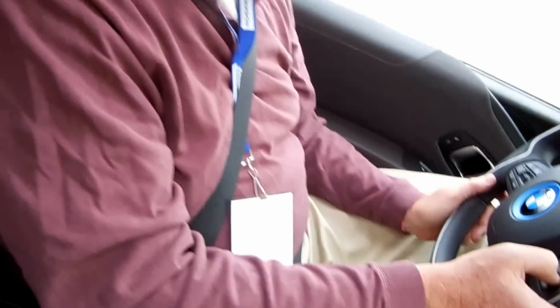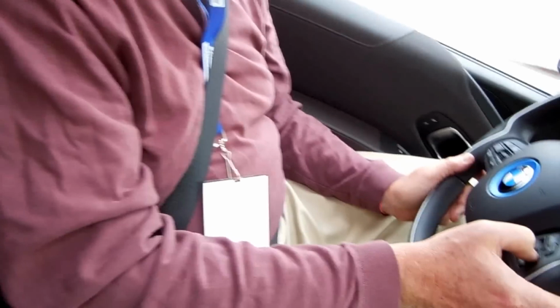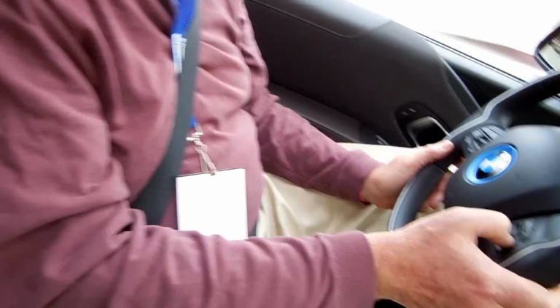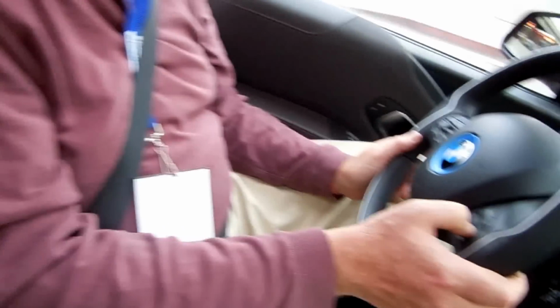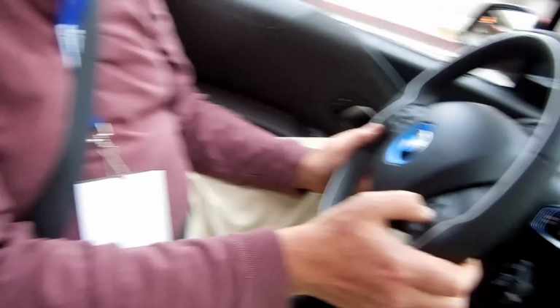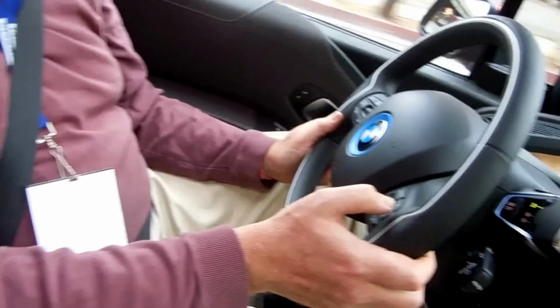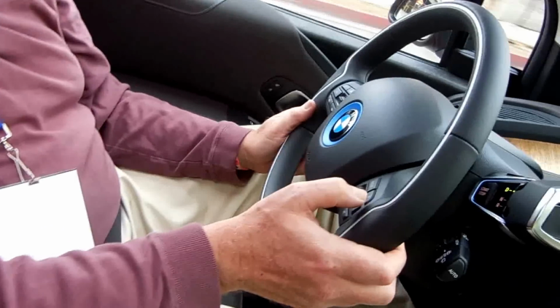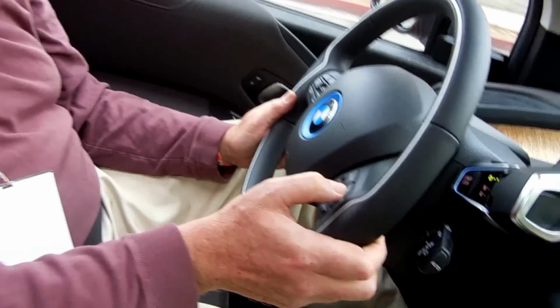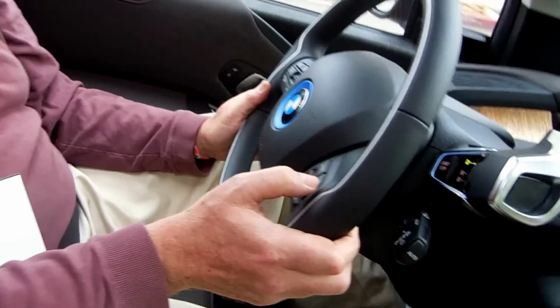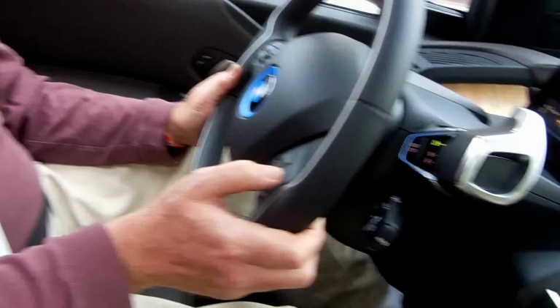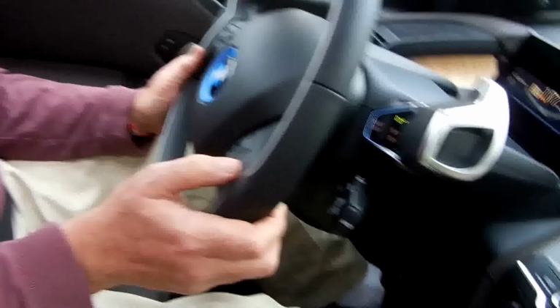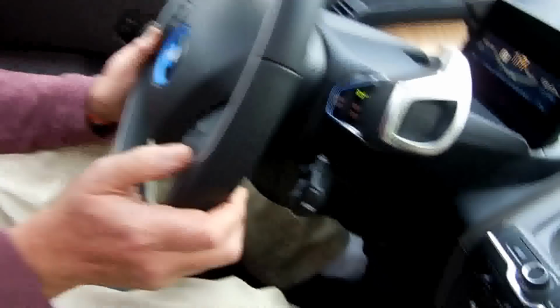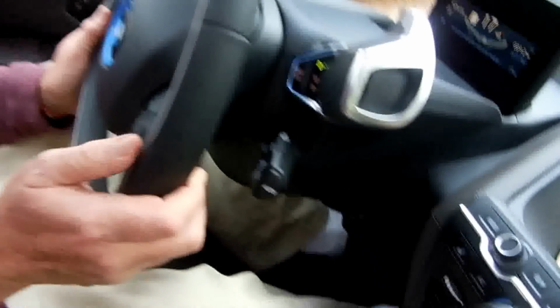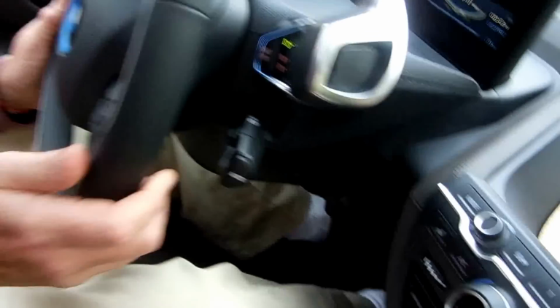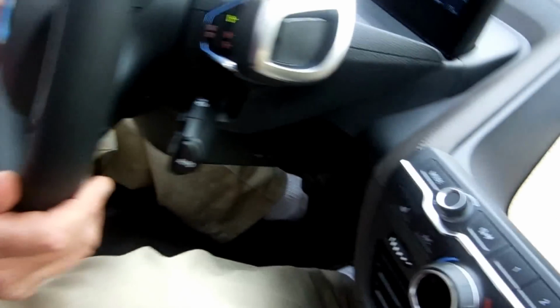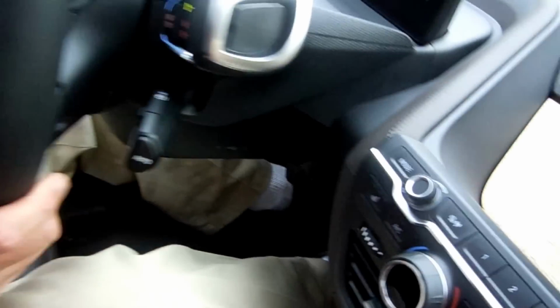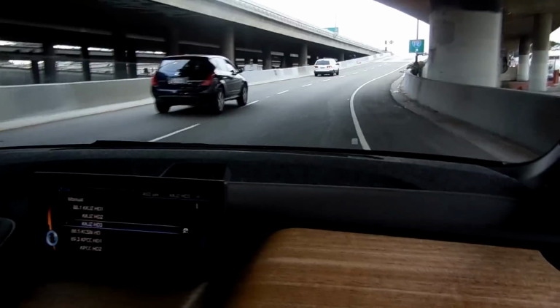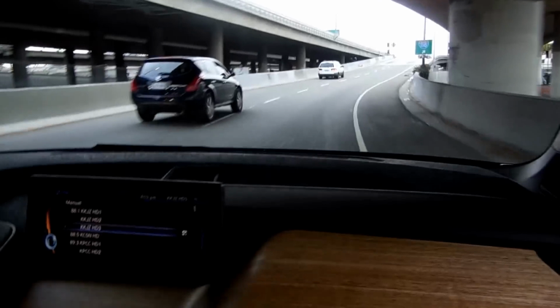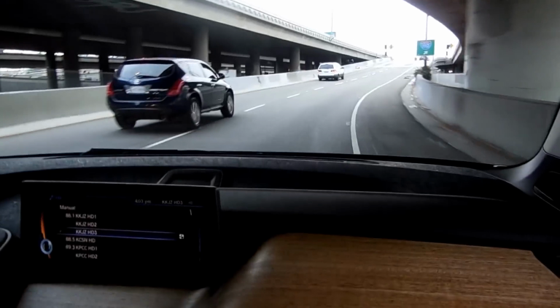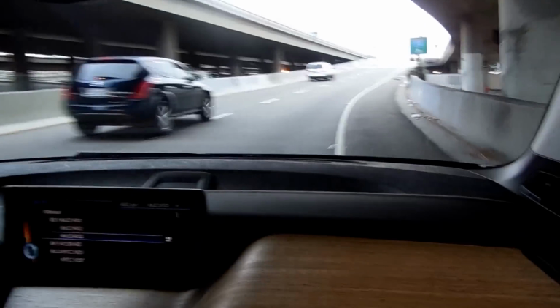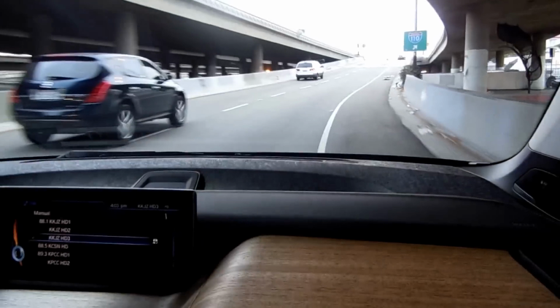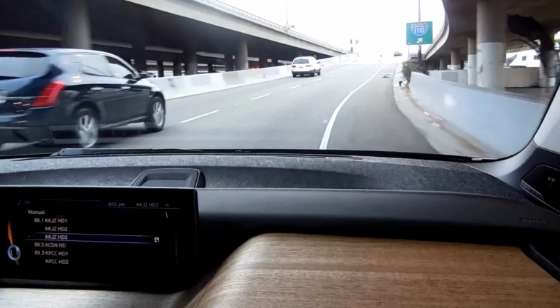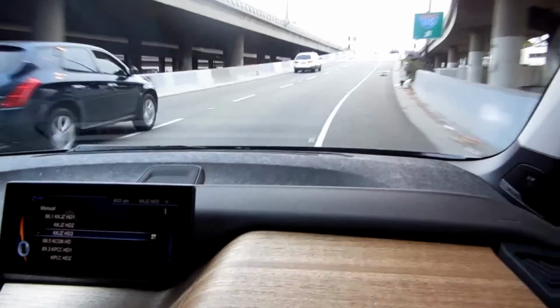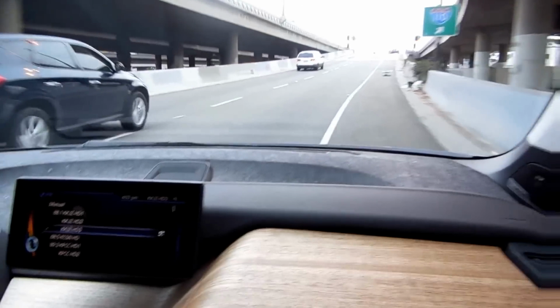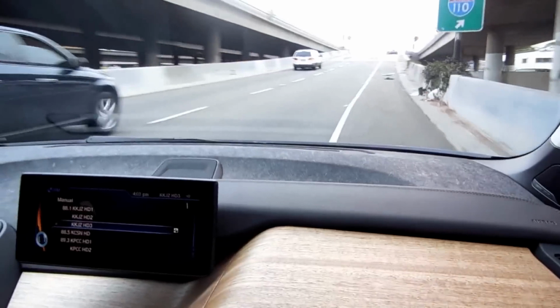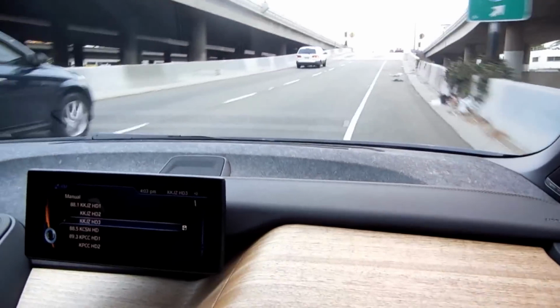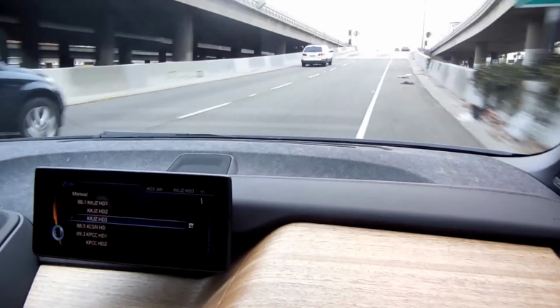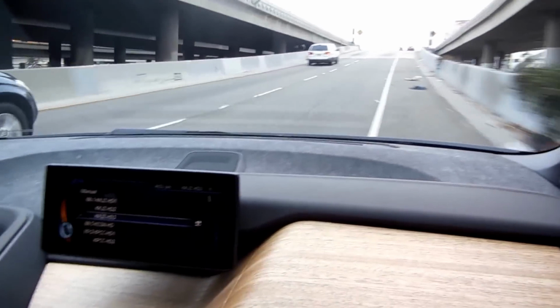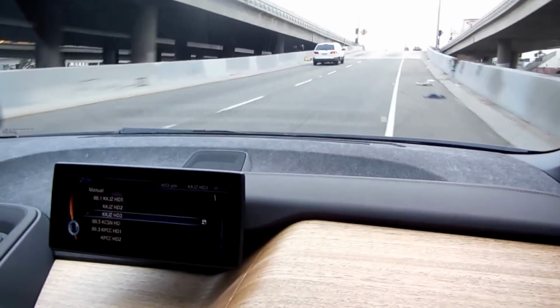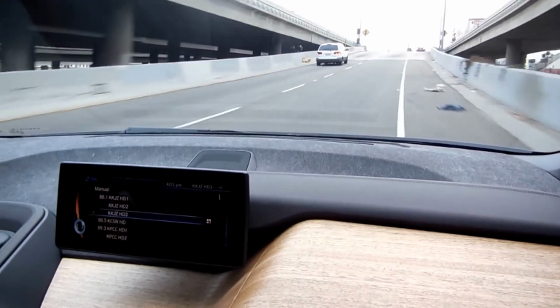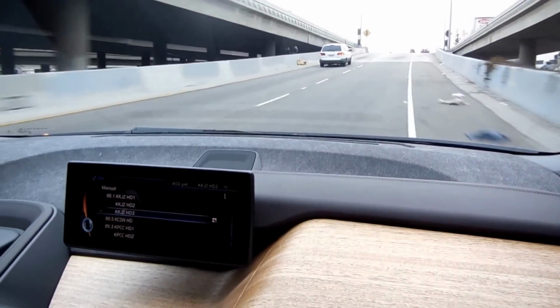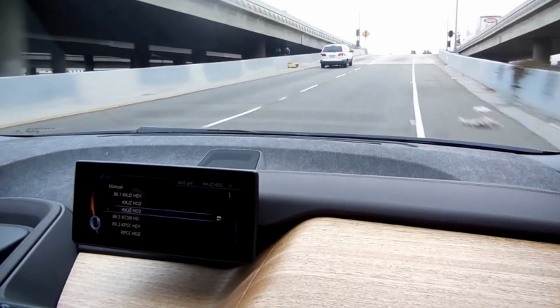Nice little bass on the stereo. That is quite peppy, even in eco pro mode.